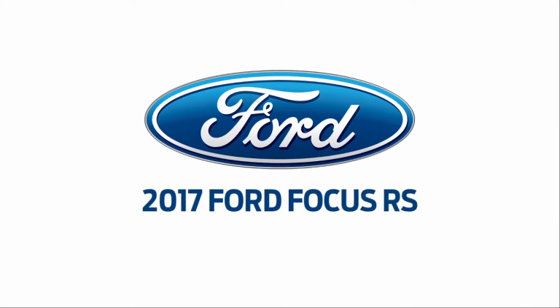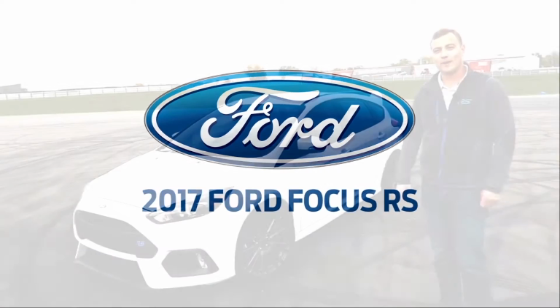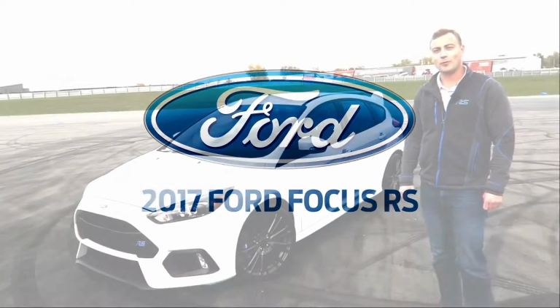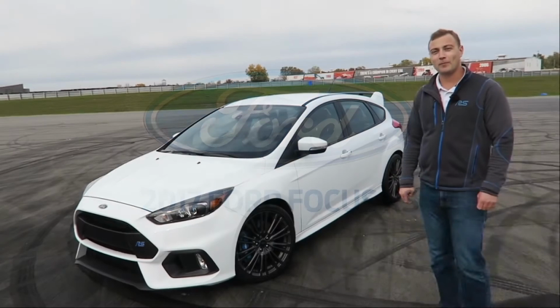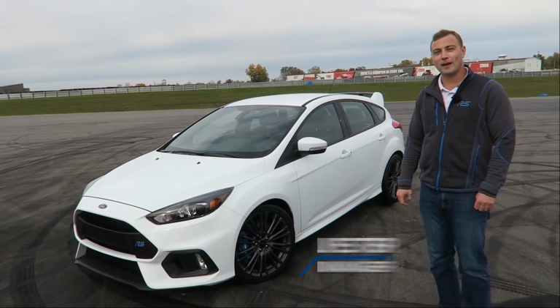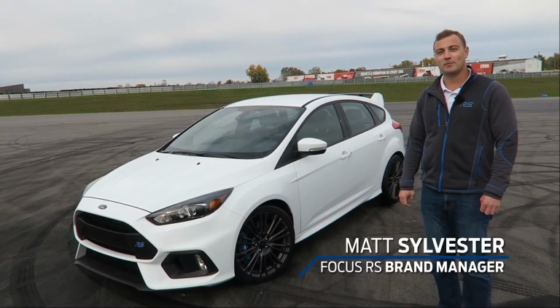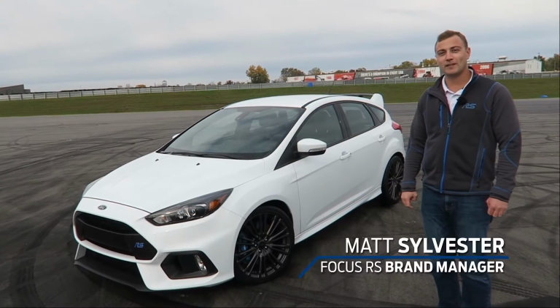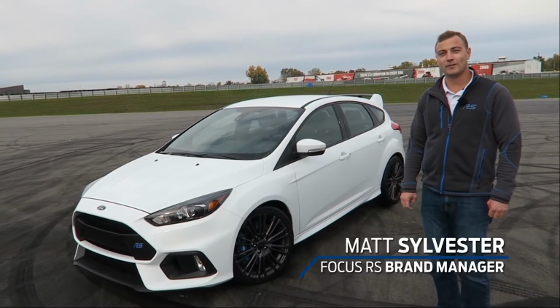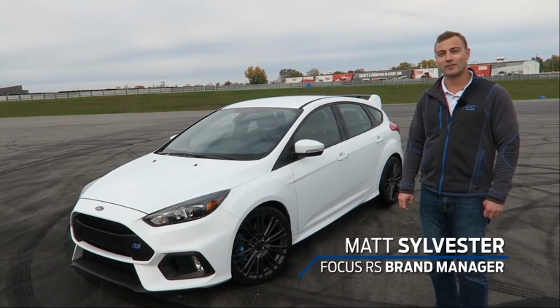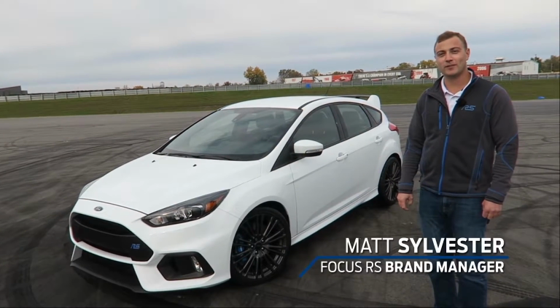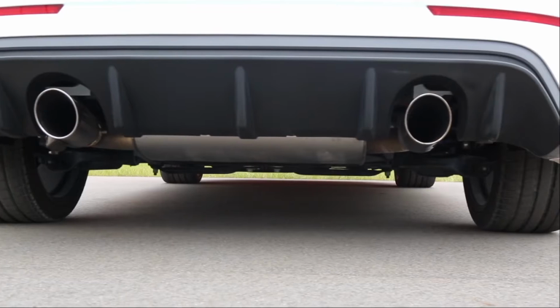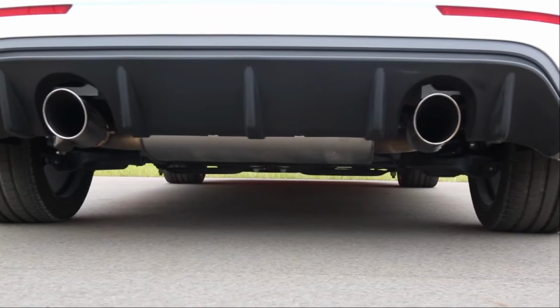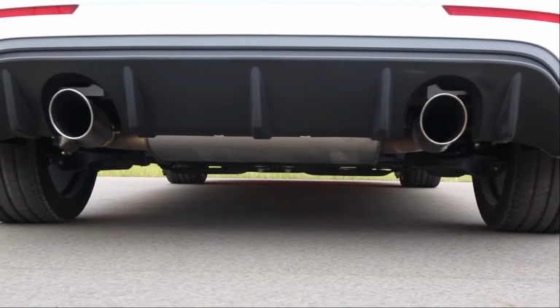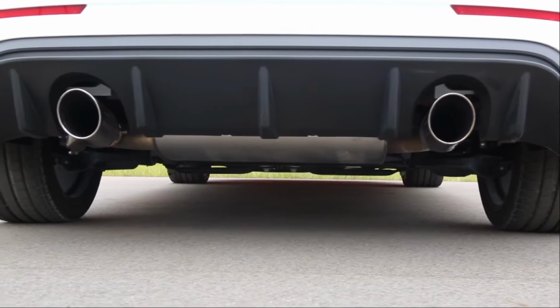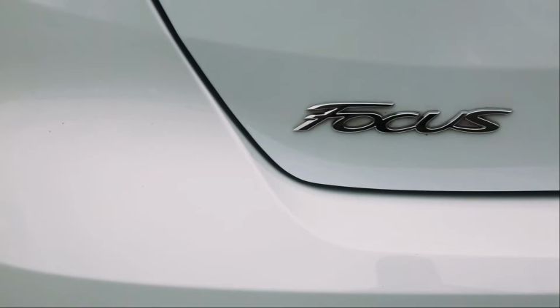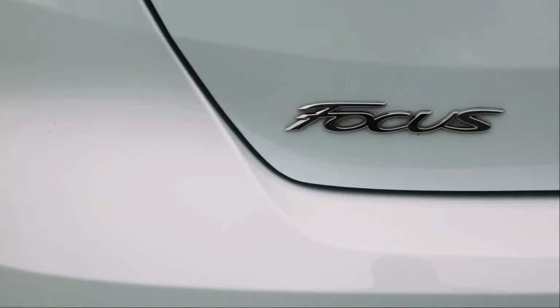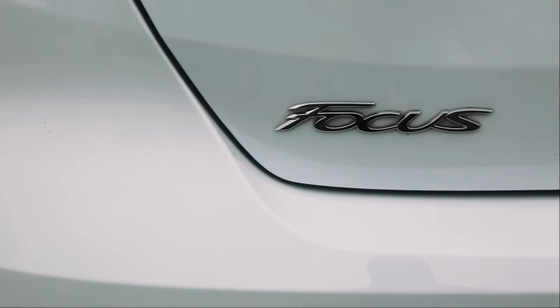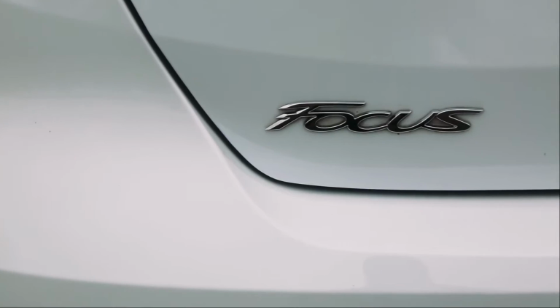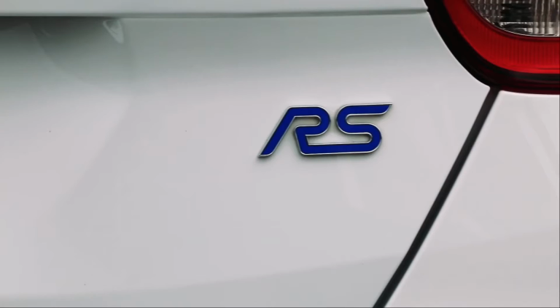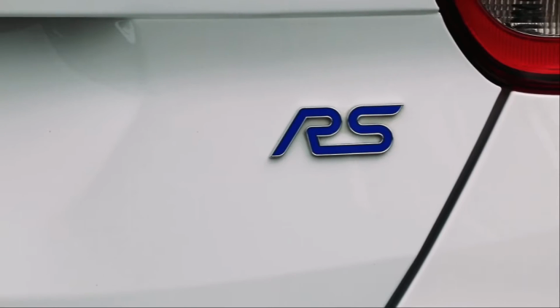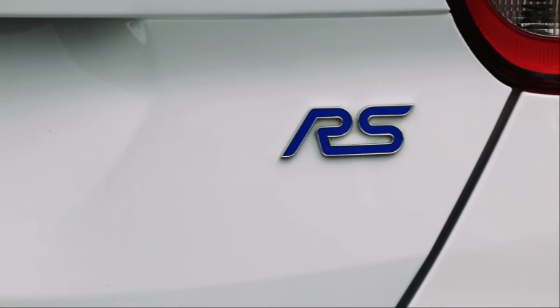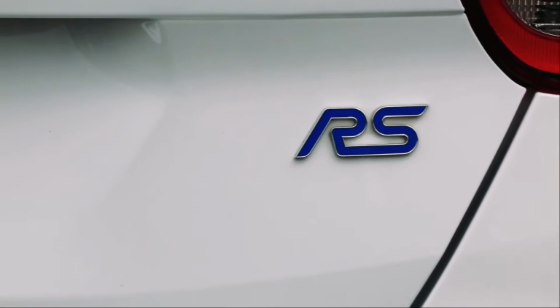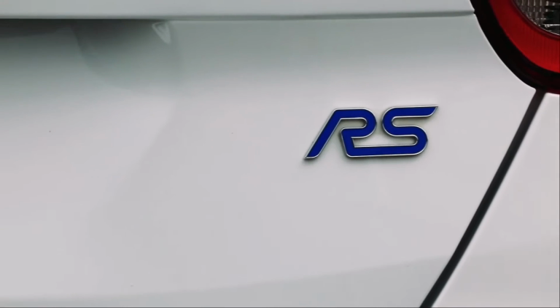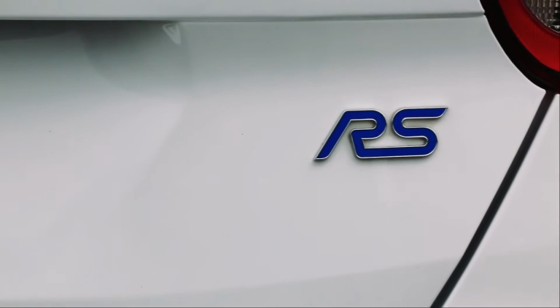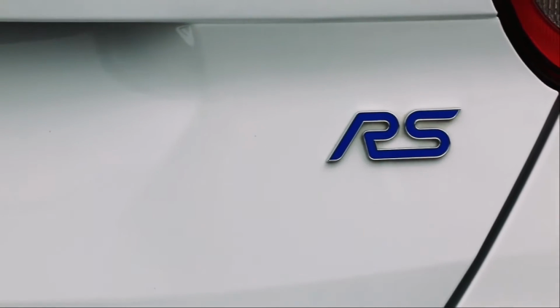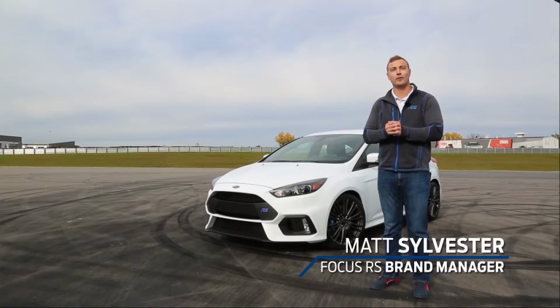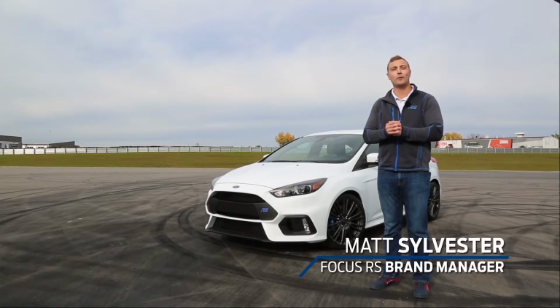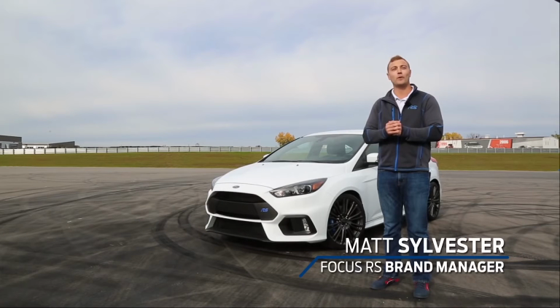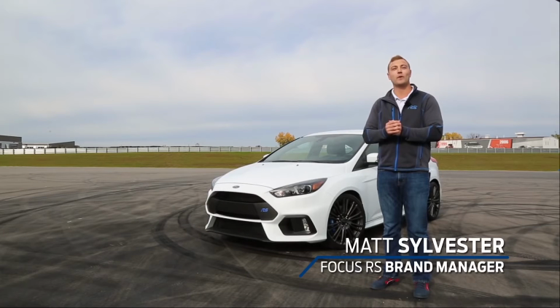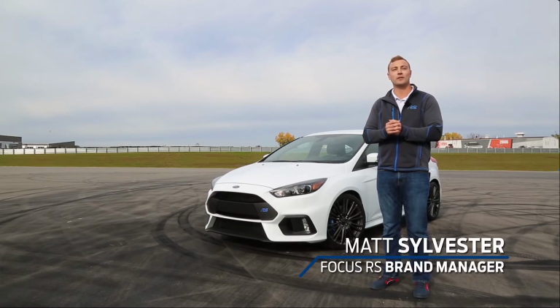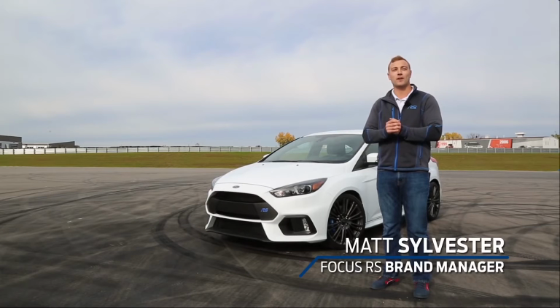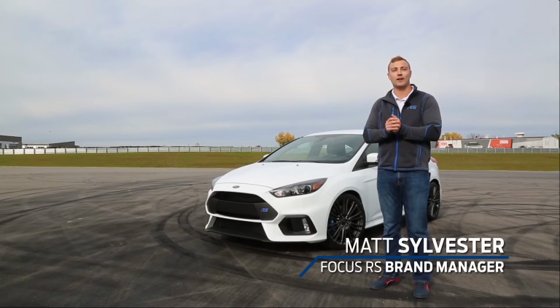Hey everyone, my name is Matt Sylvester and I'm here to talk to you today about a really special car, the Ford Focus RS.